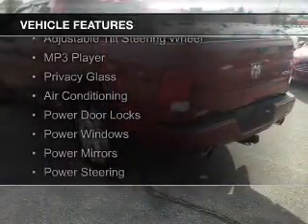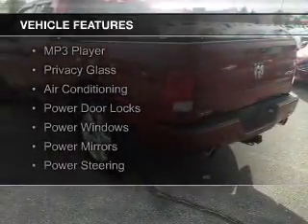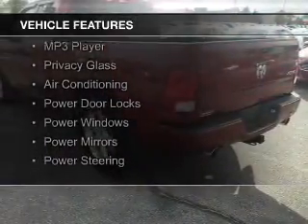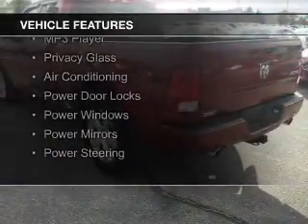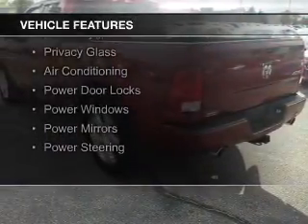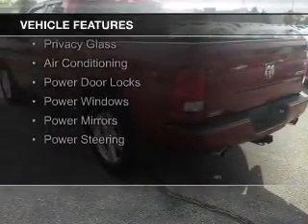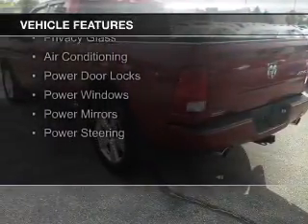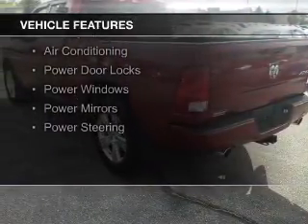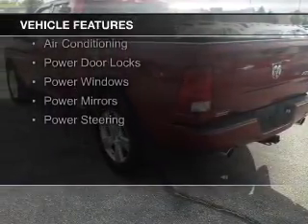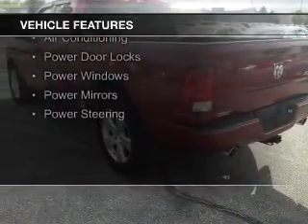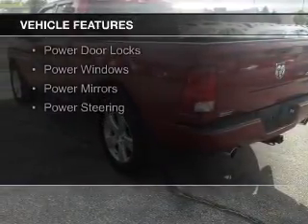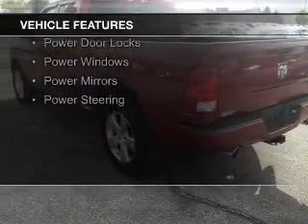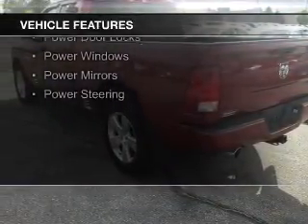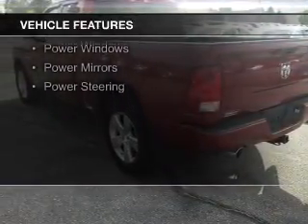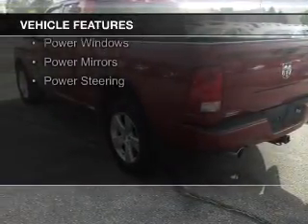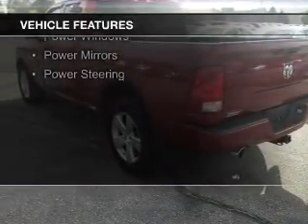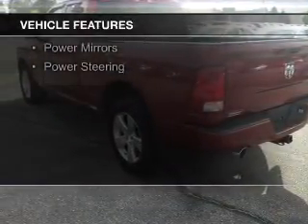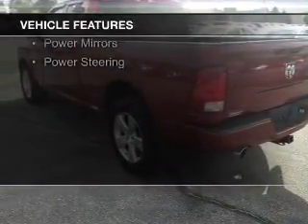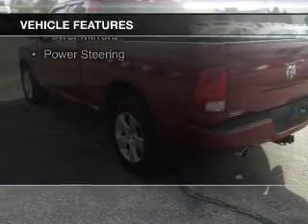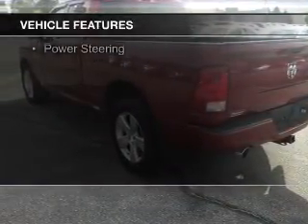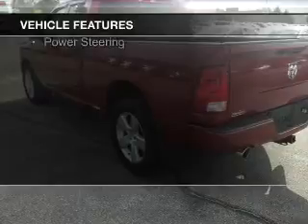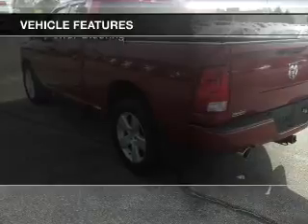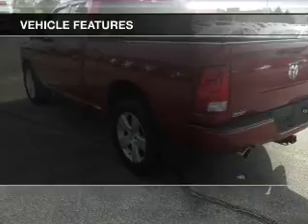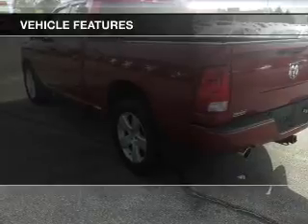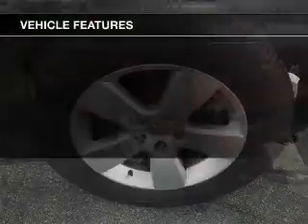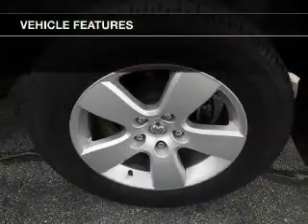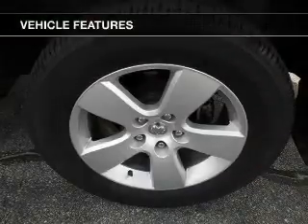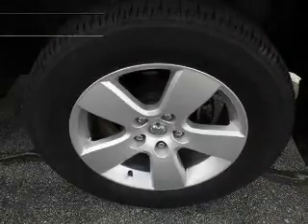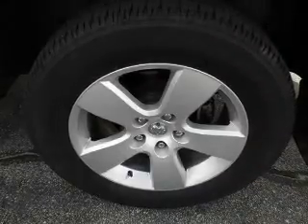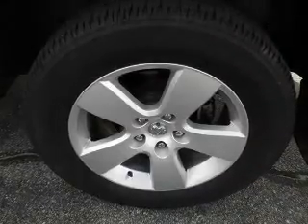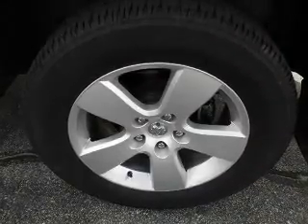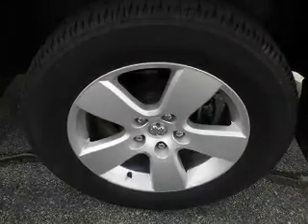The features include Sirius XM satellite radio, digital audio input, an adjustable tilt steering wheel, an MP3 player, privacy glass, and air conditioning.